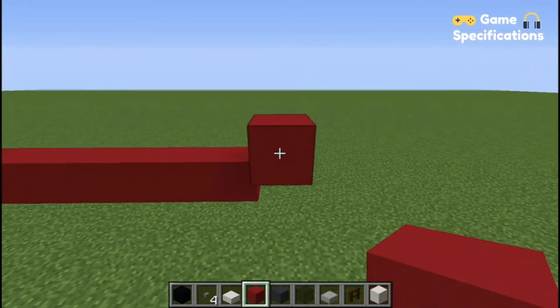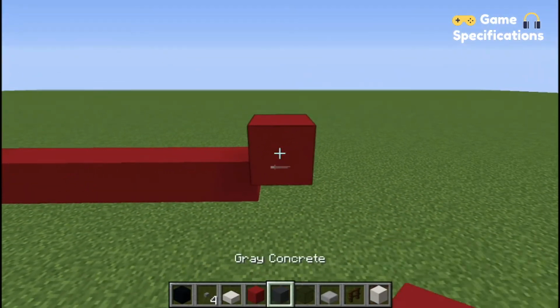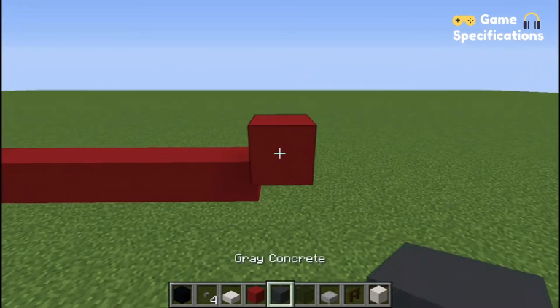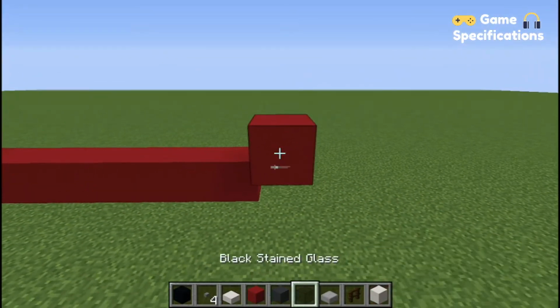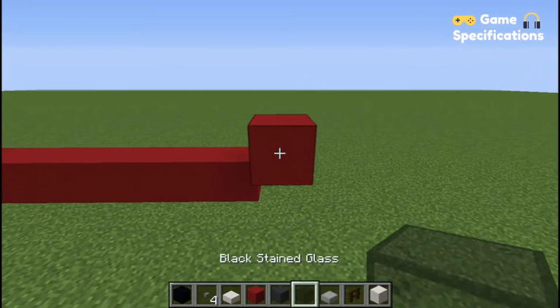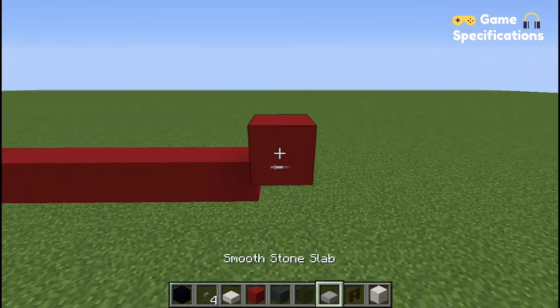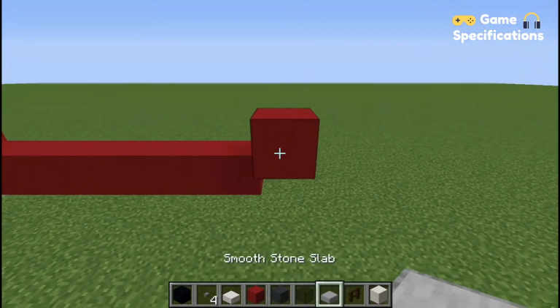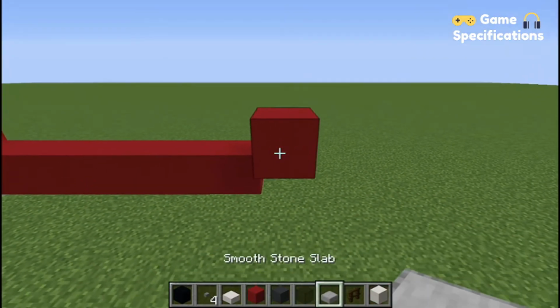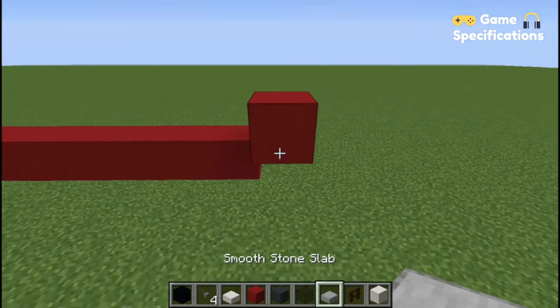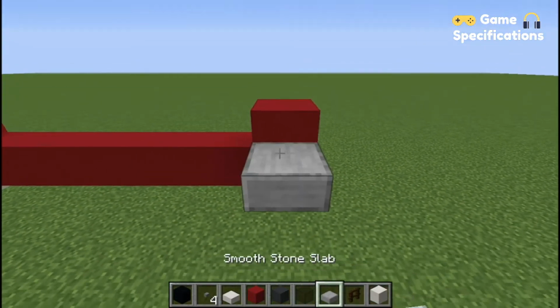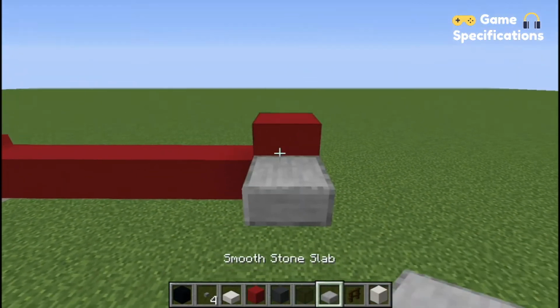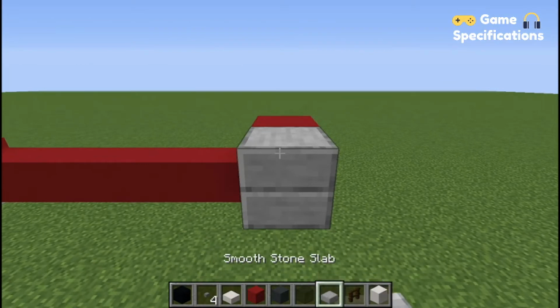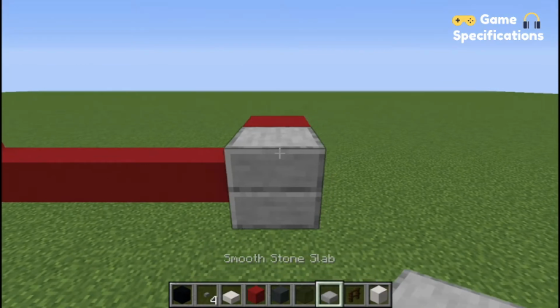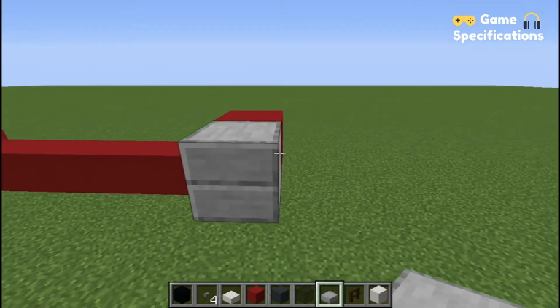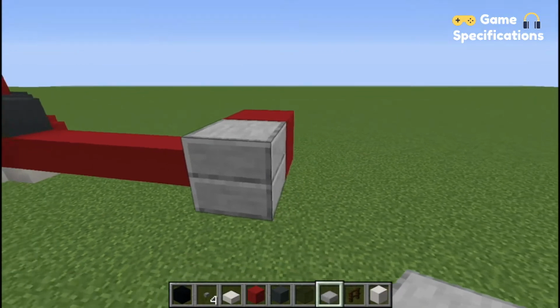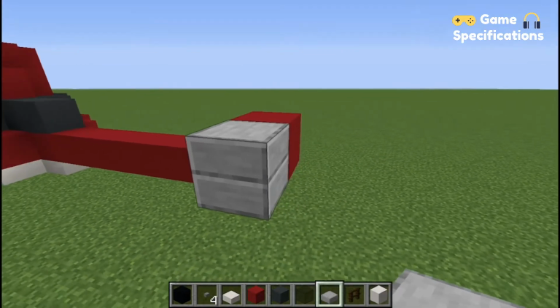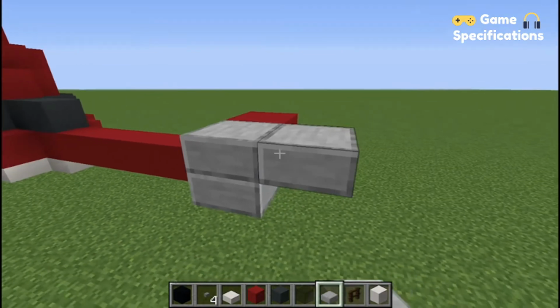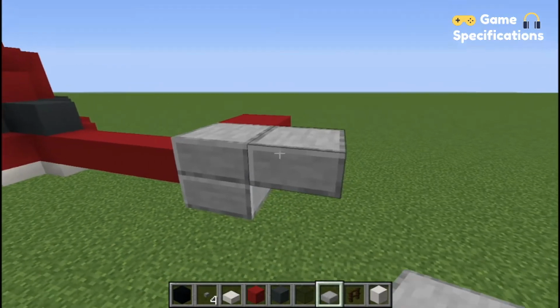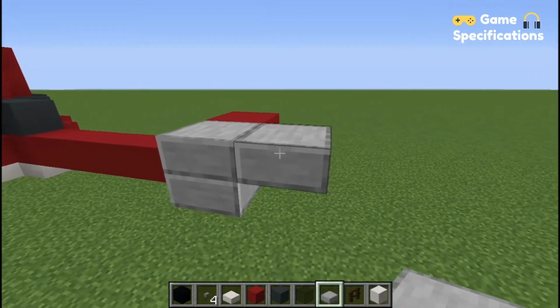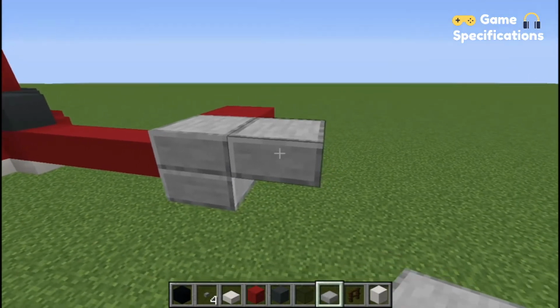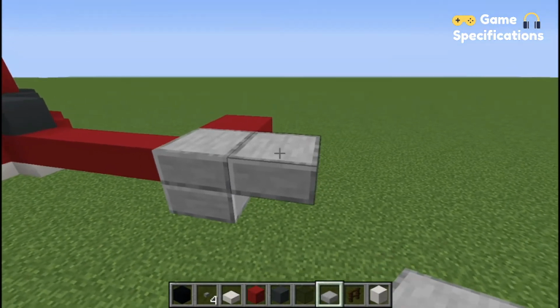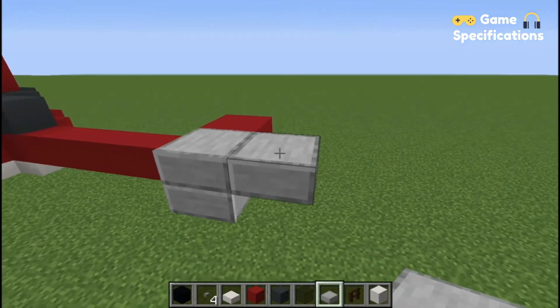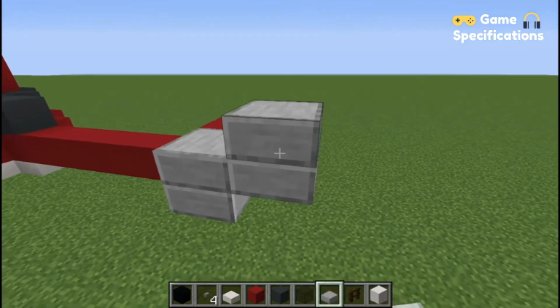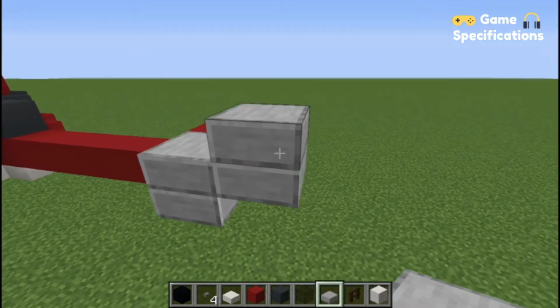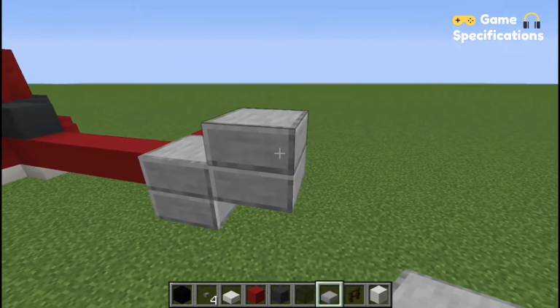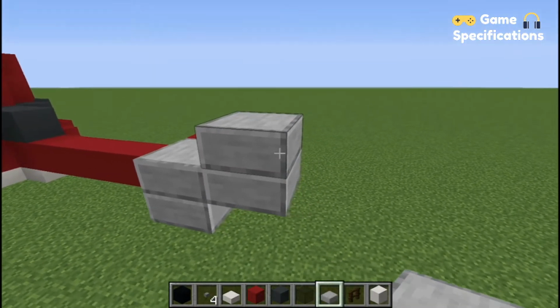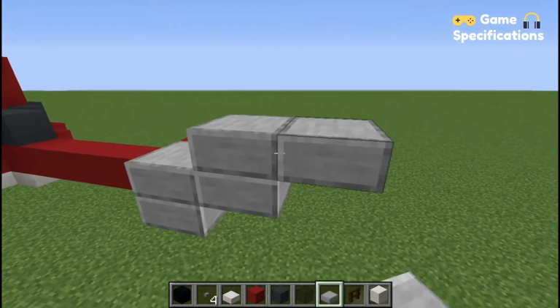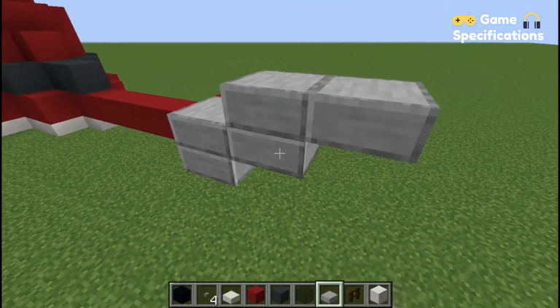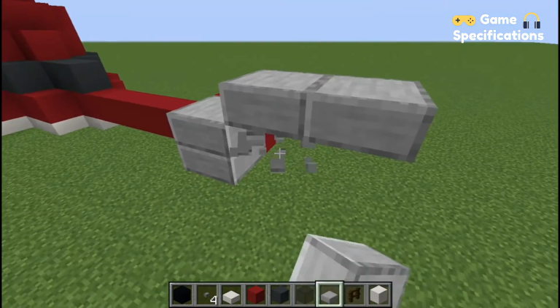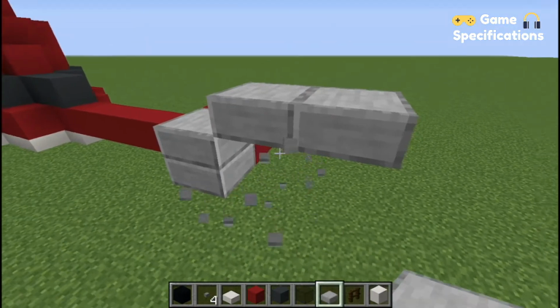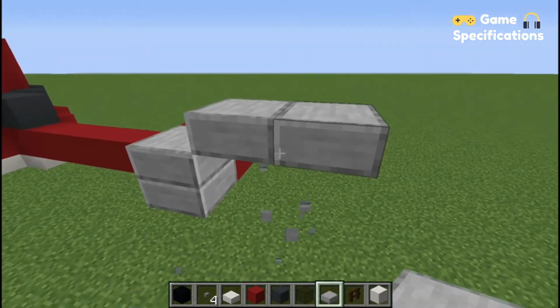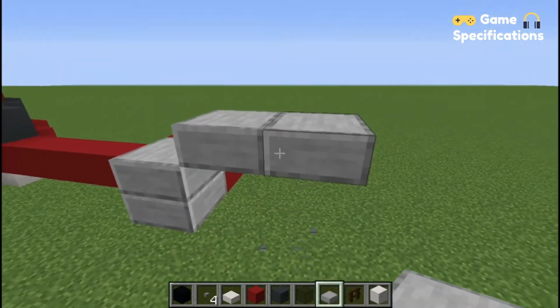Now start making the wings from the slab. You can follow what I am doing. Note that this is going to take some time.